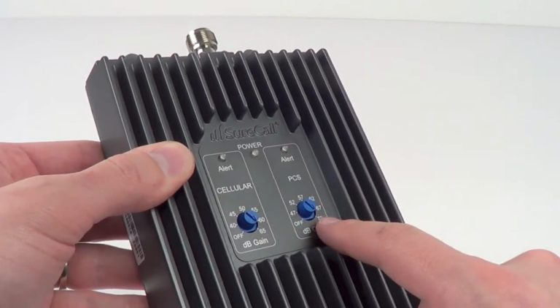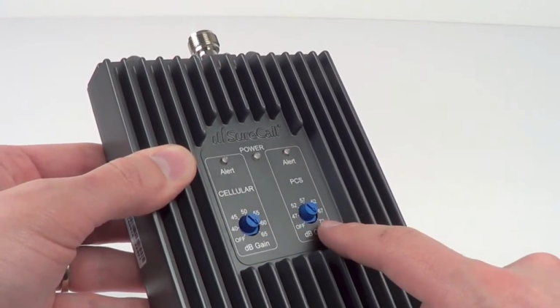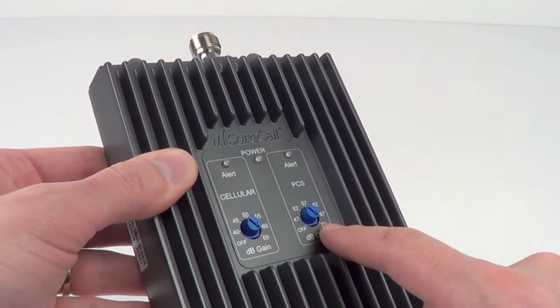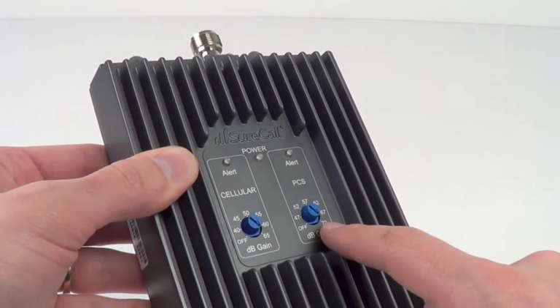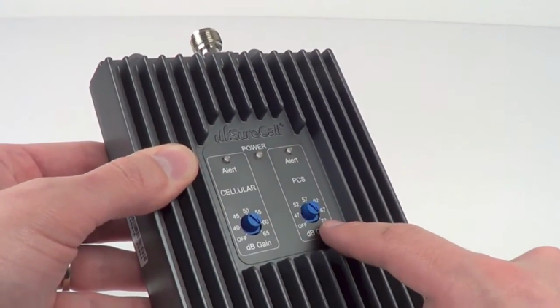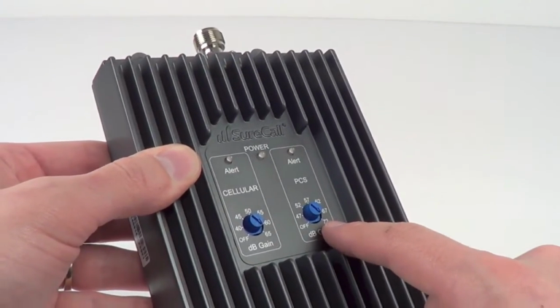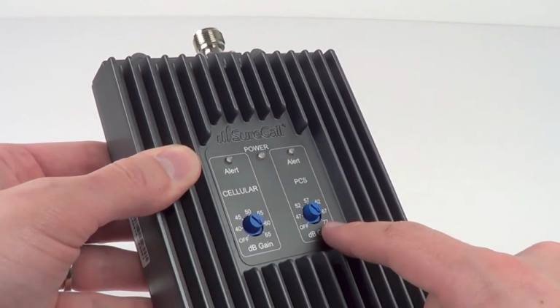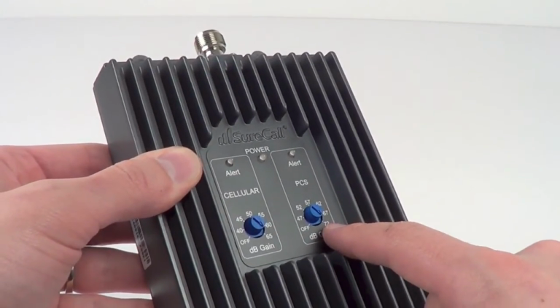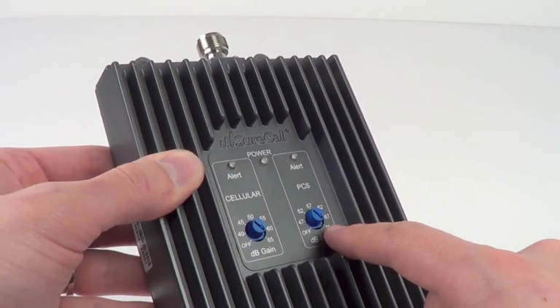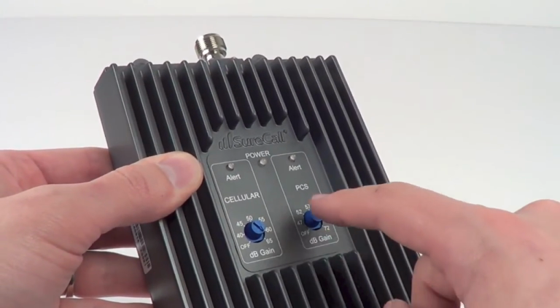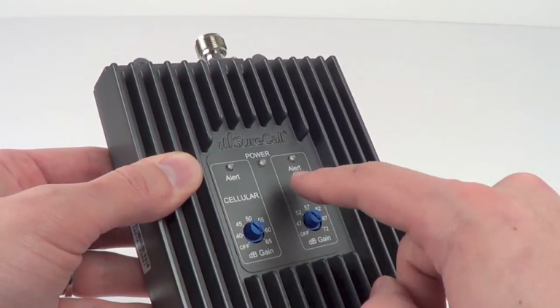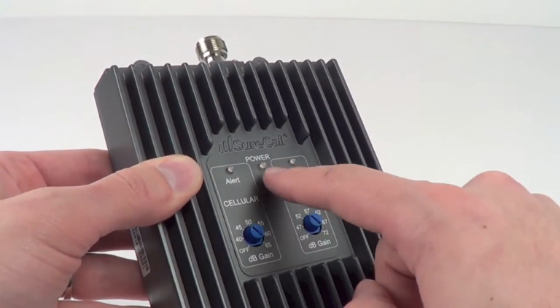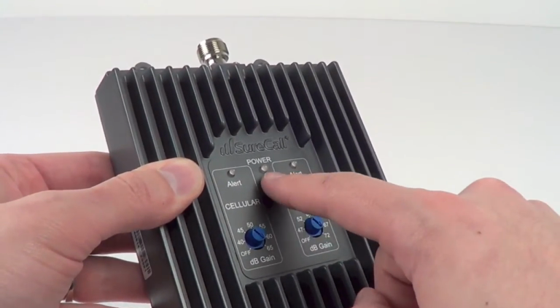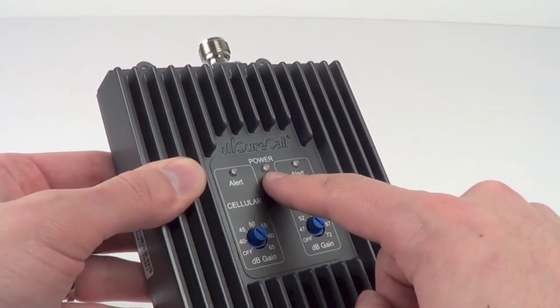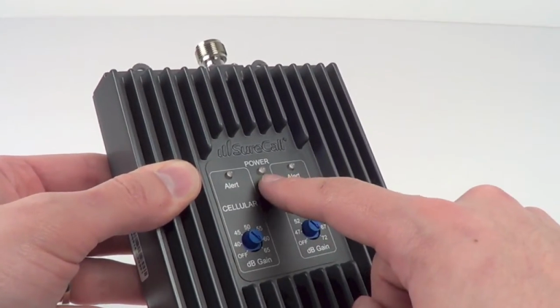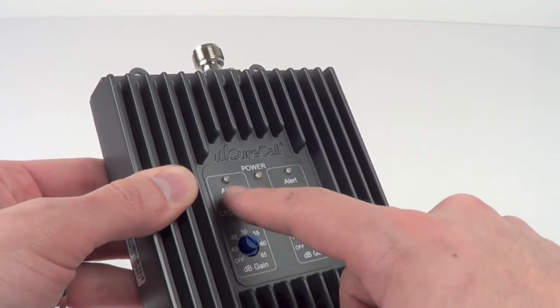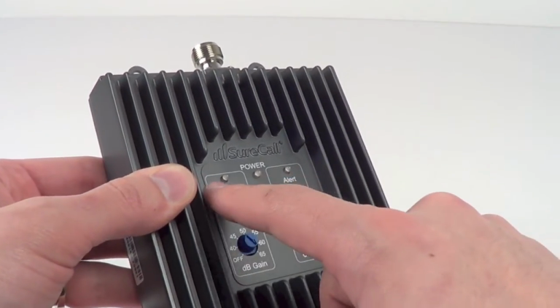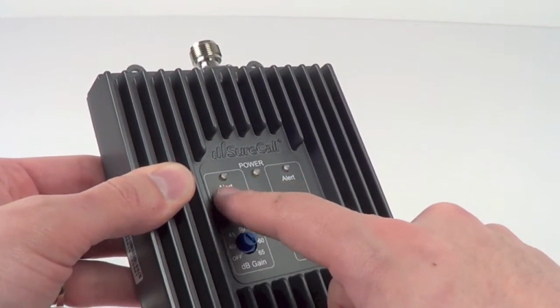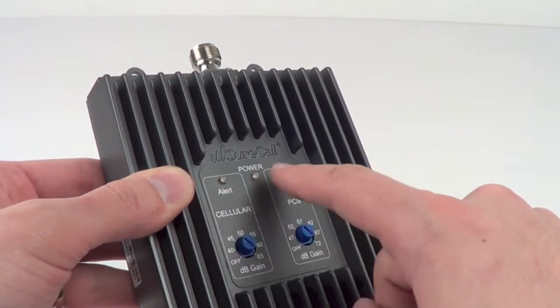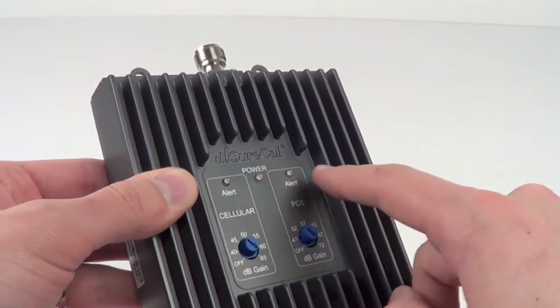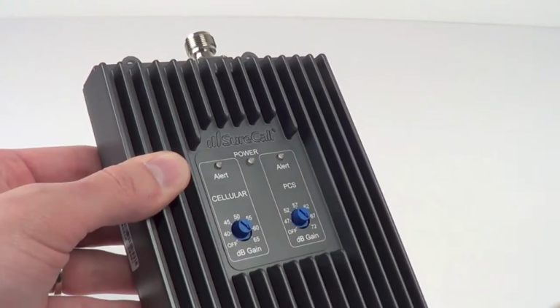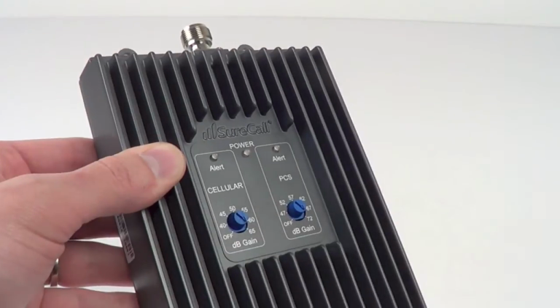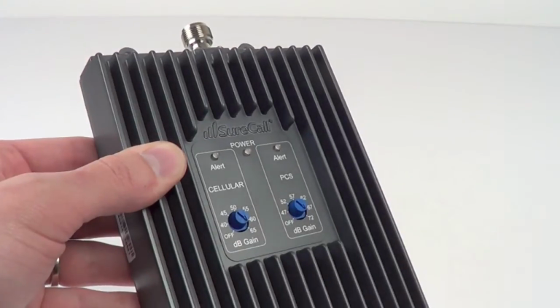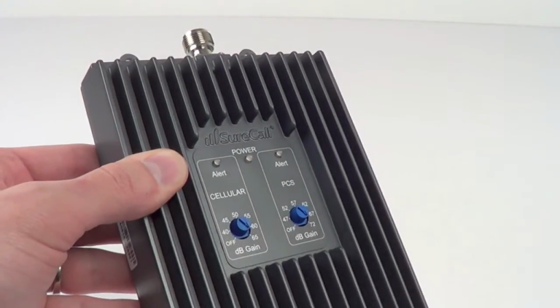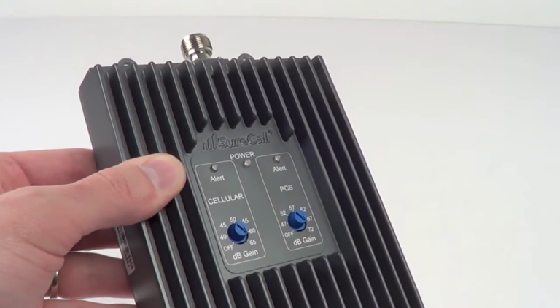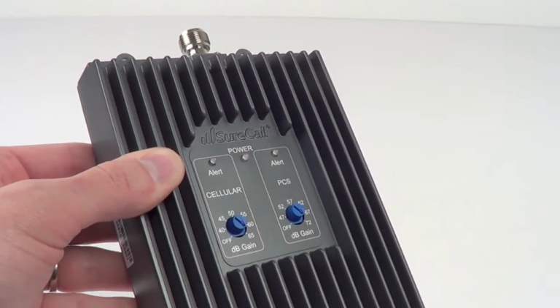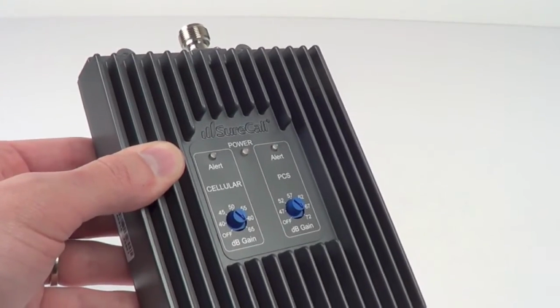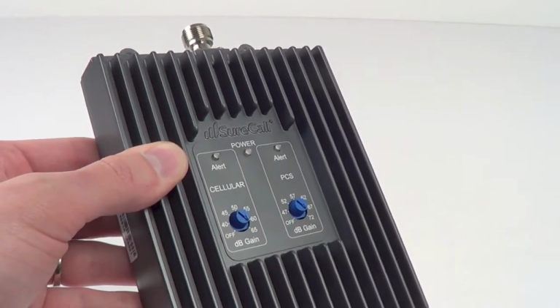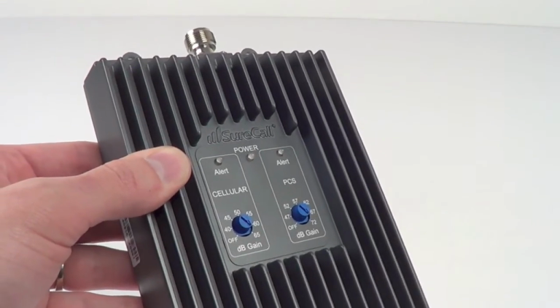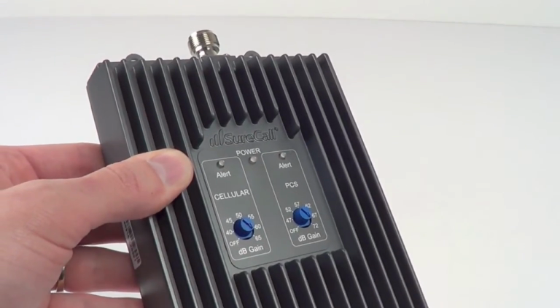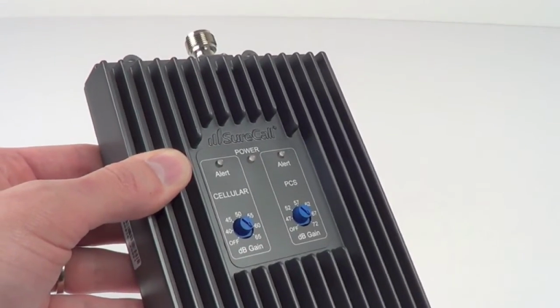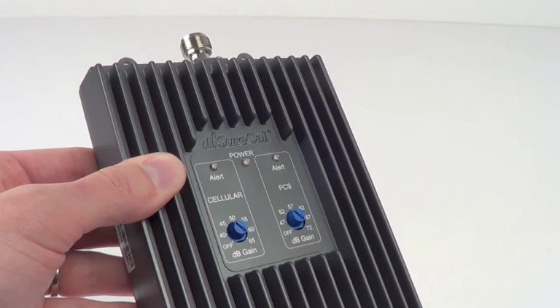And then of course adjustable gain knobs for each band, a power indicator, and then alert lights to let you know if there's oscillation.